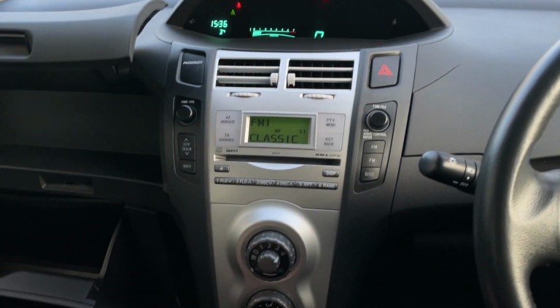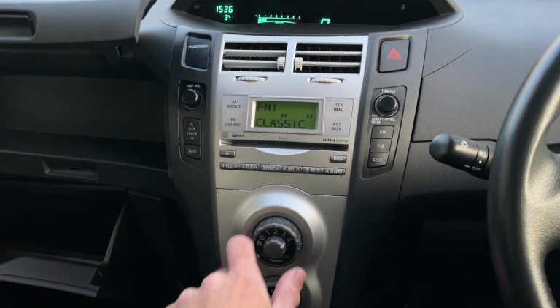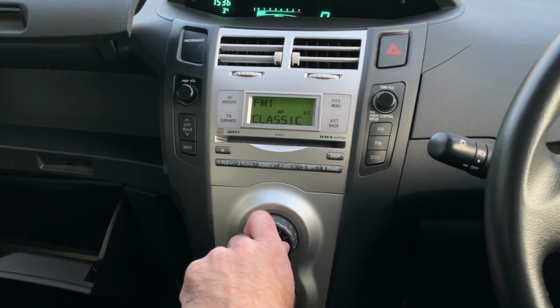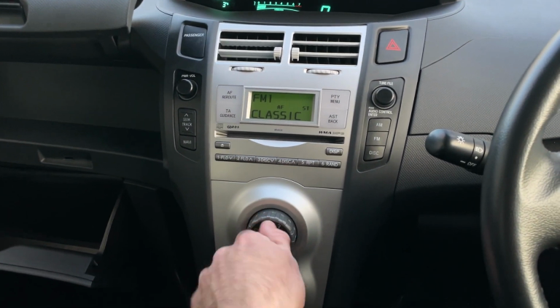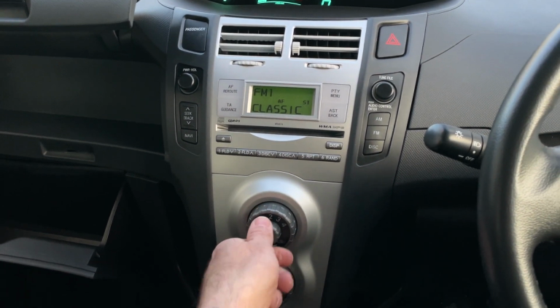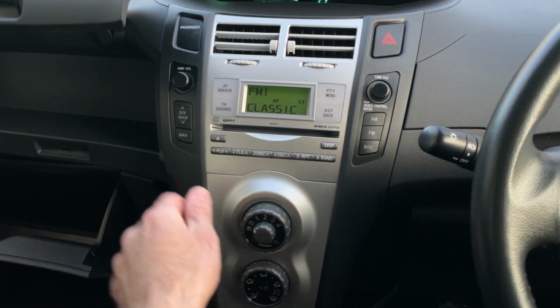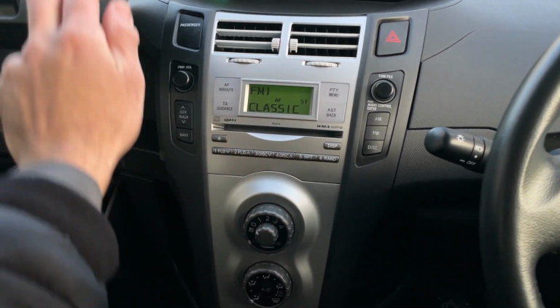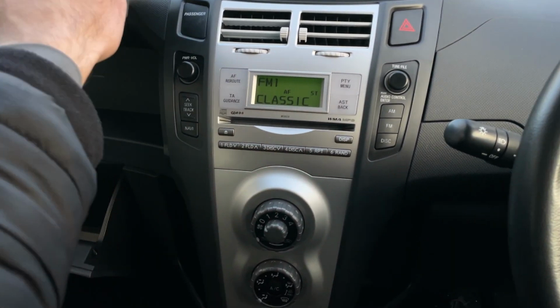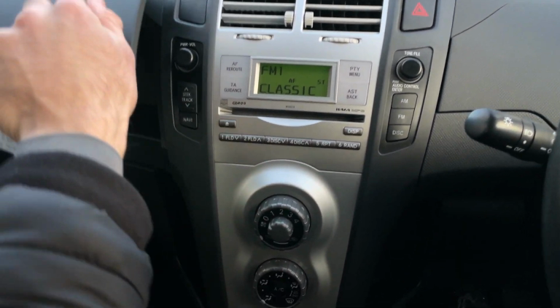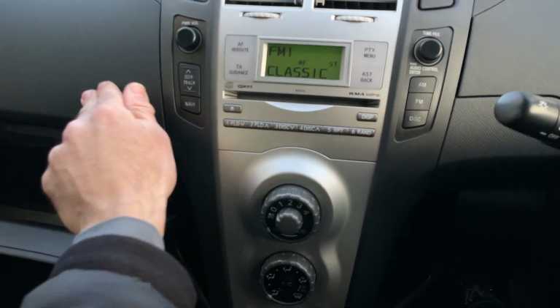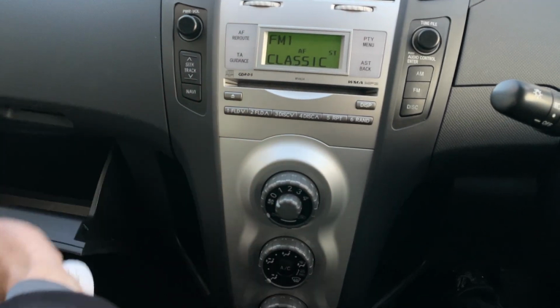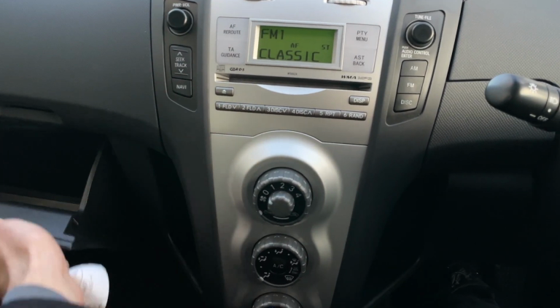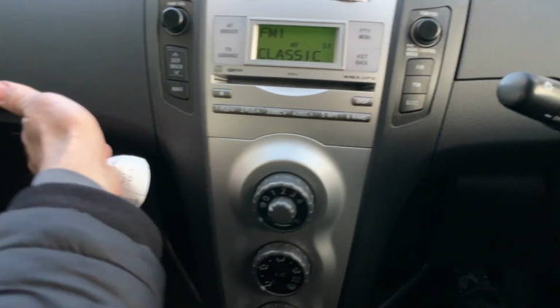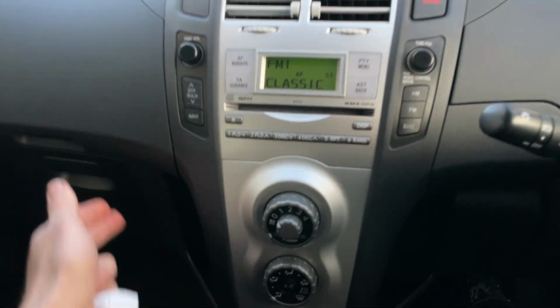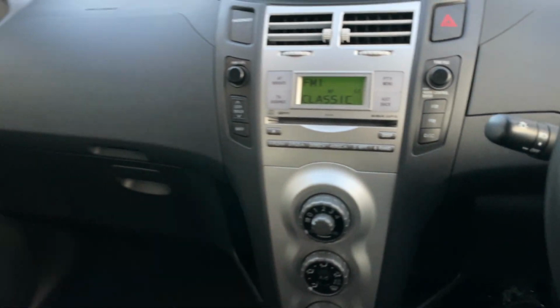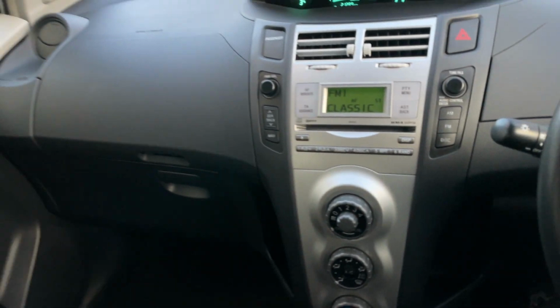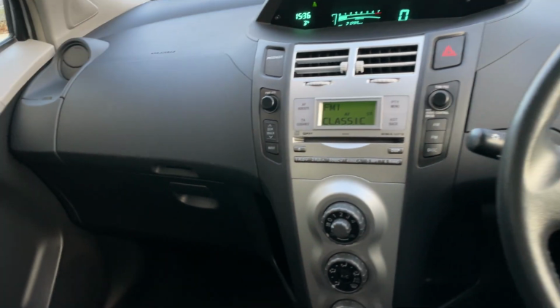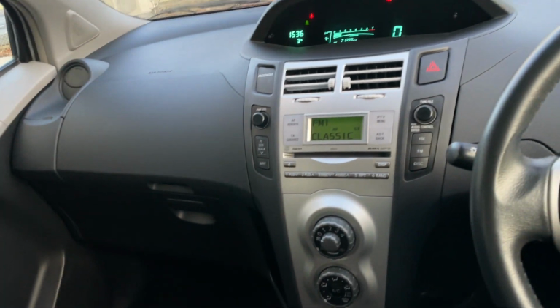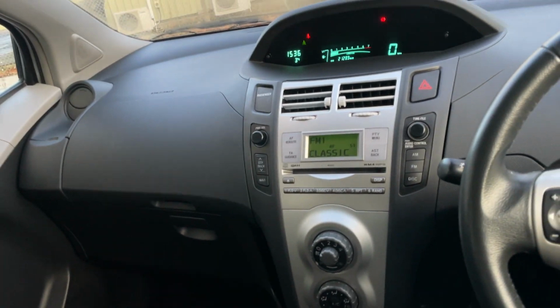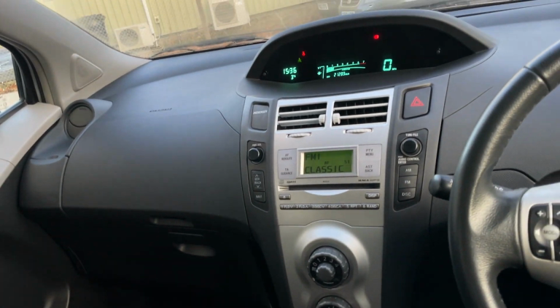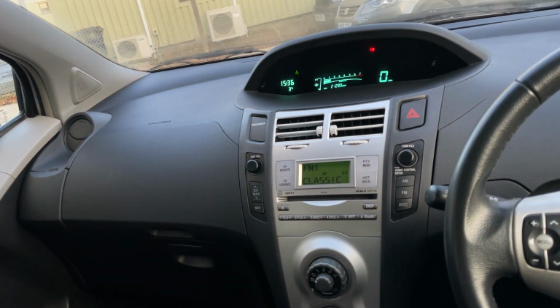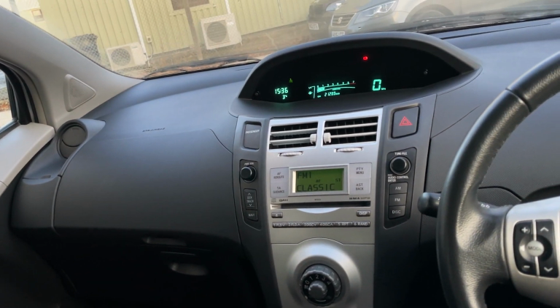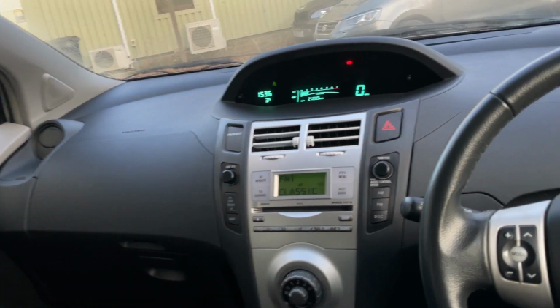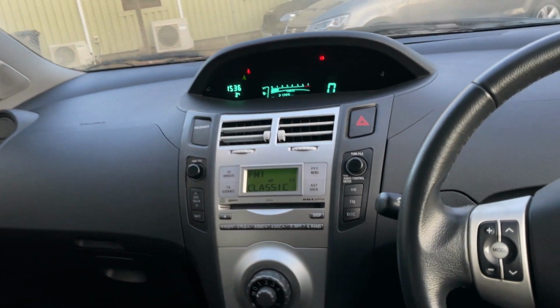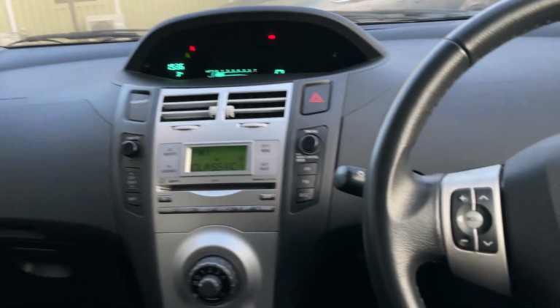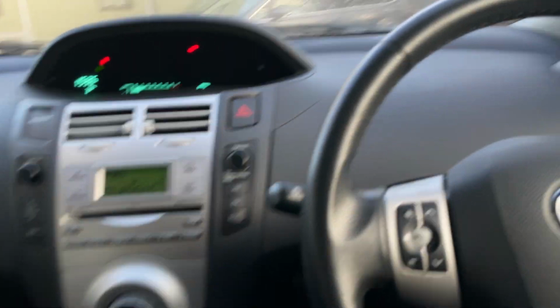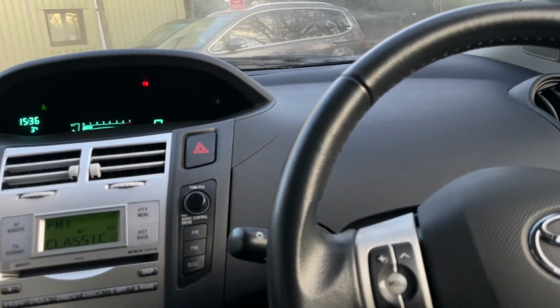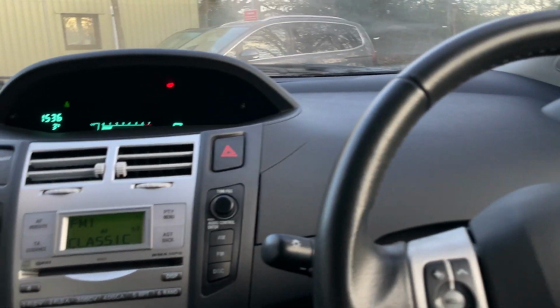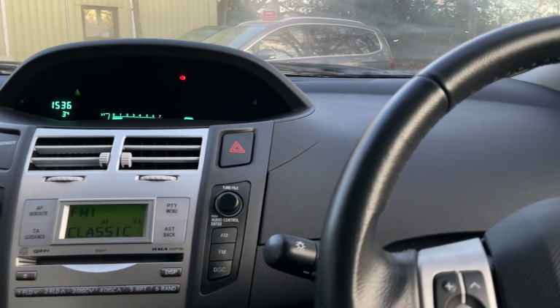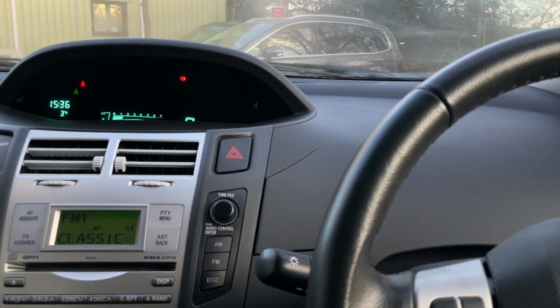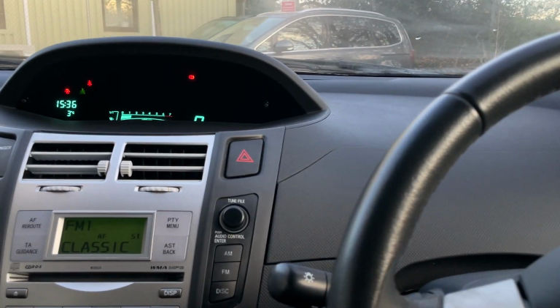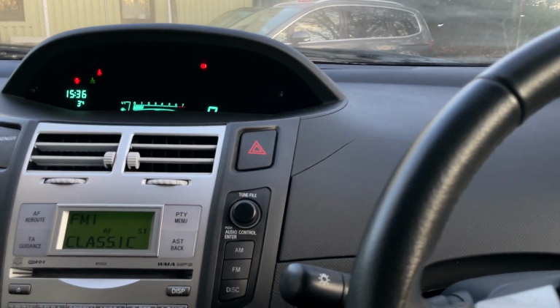The air conditioning is blowing nice and cold — although it is three degrees outside anyway, it does appear to be working, which is a bonus. Let's have a quick look at the engine bay.